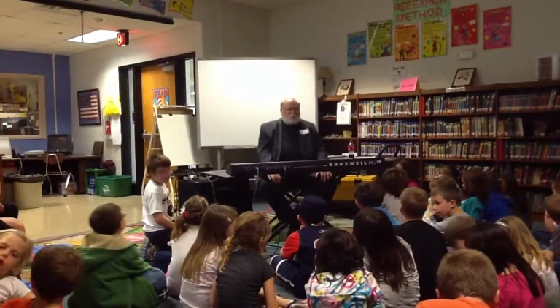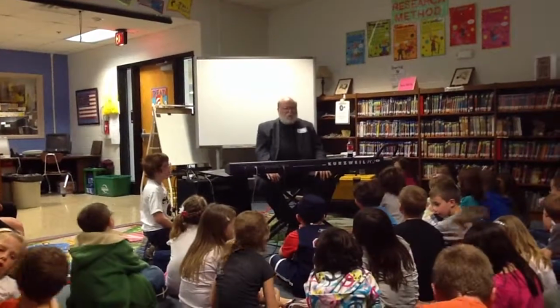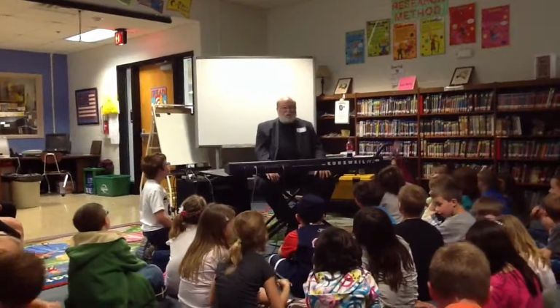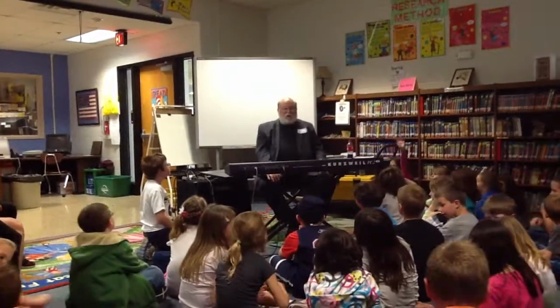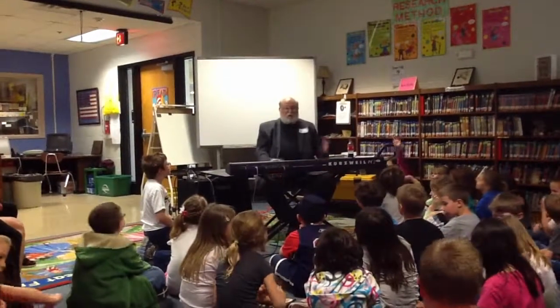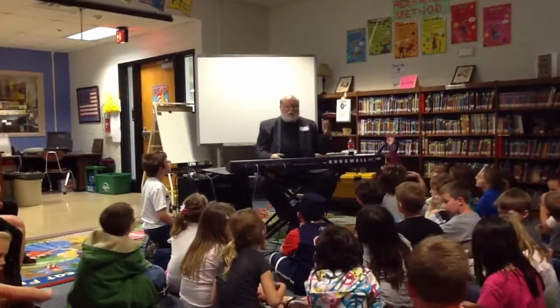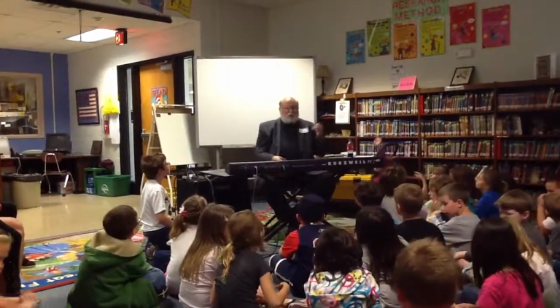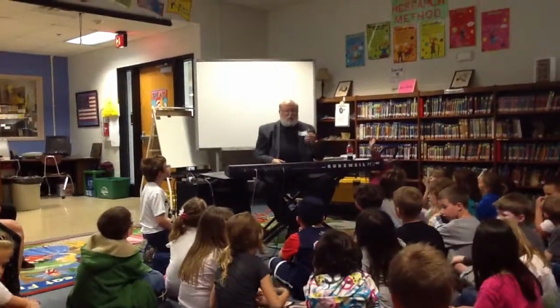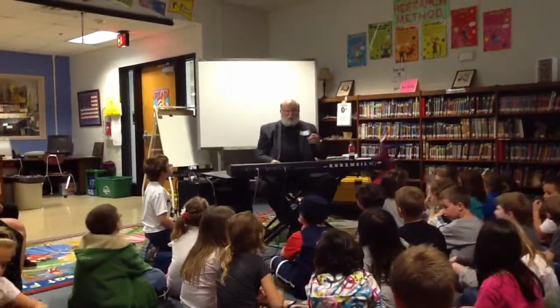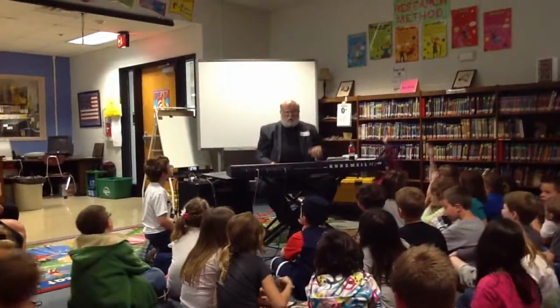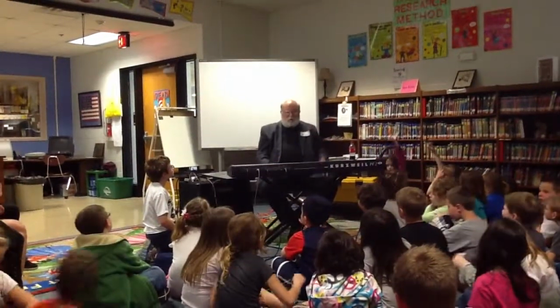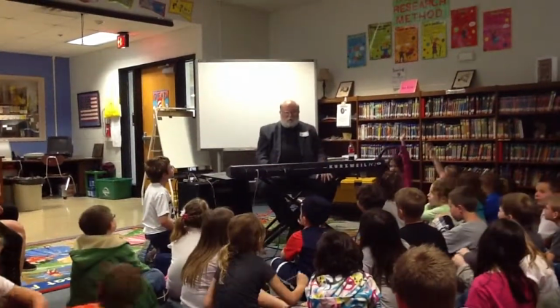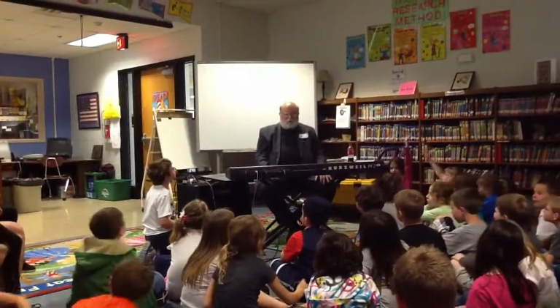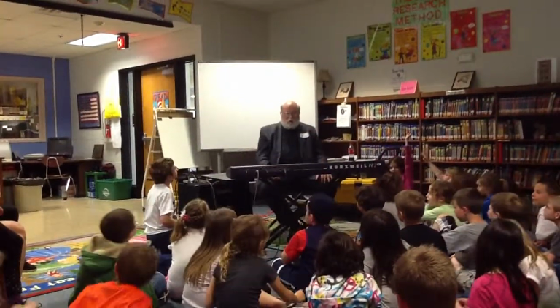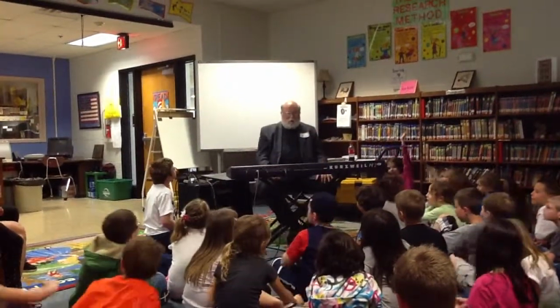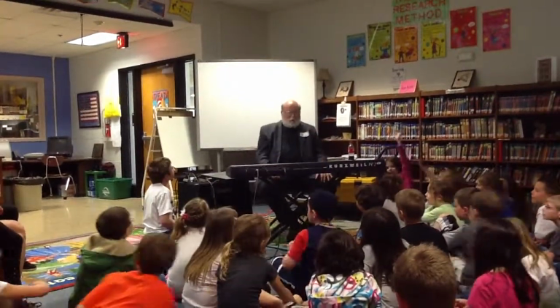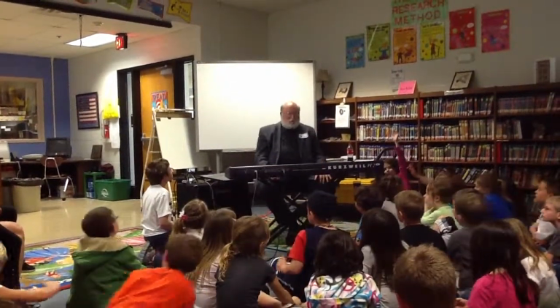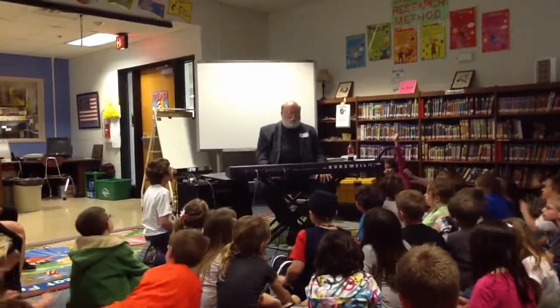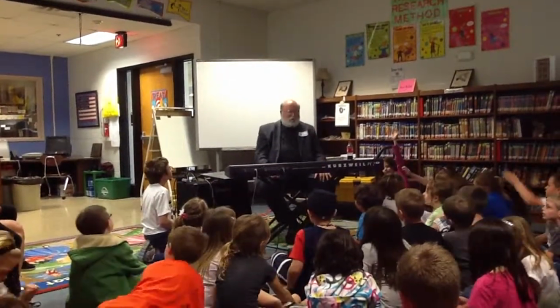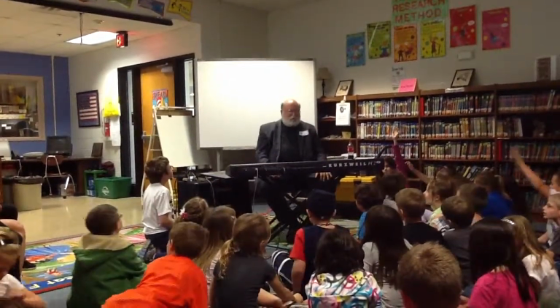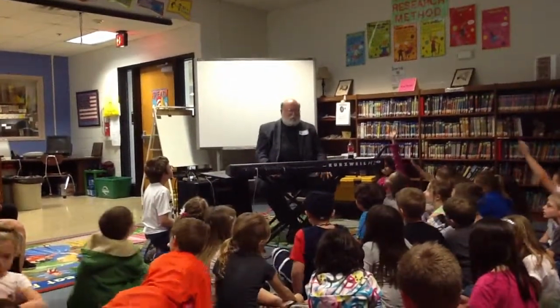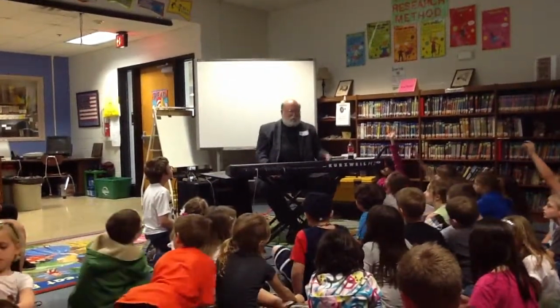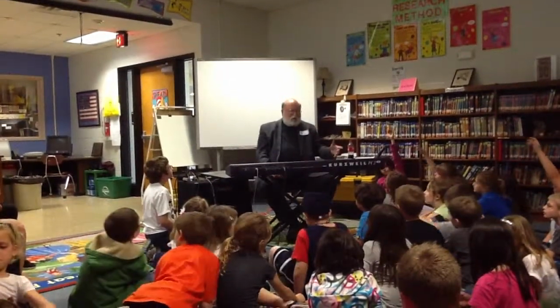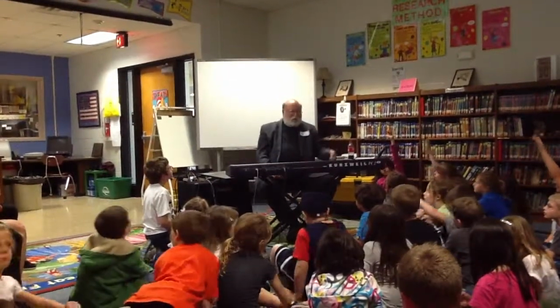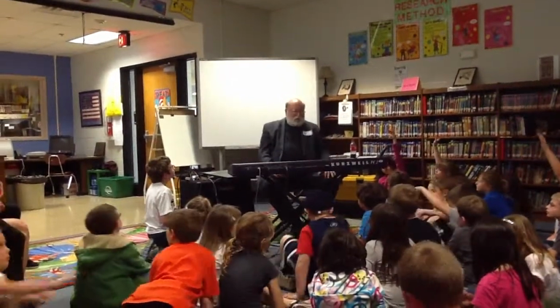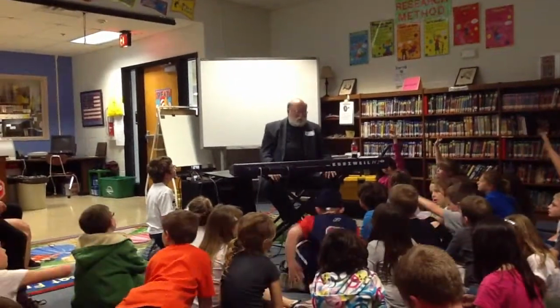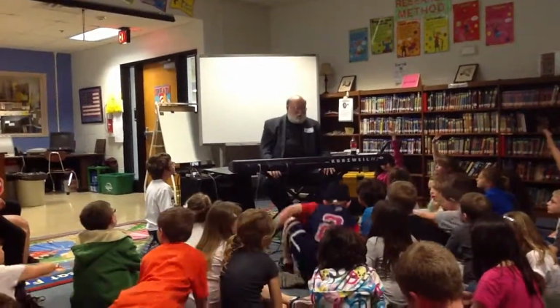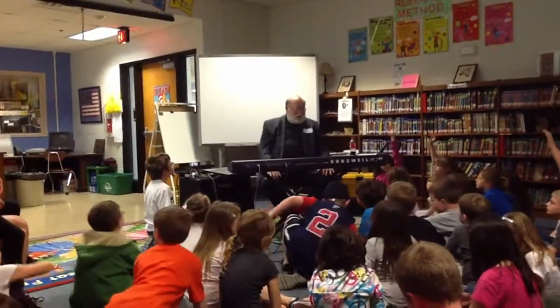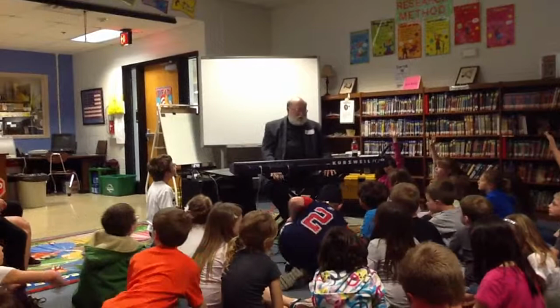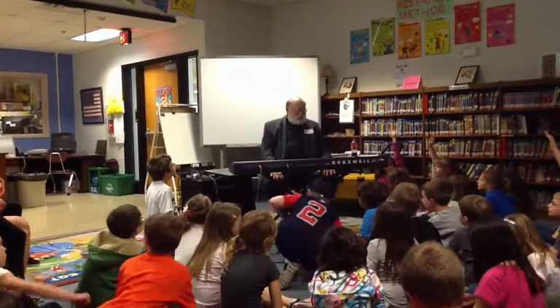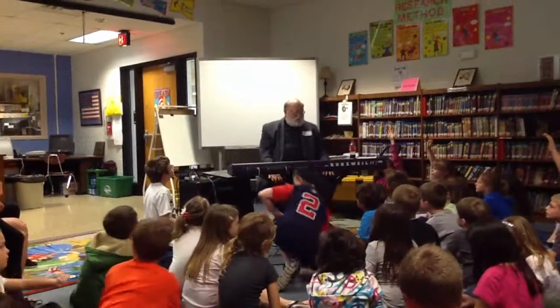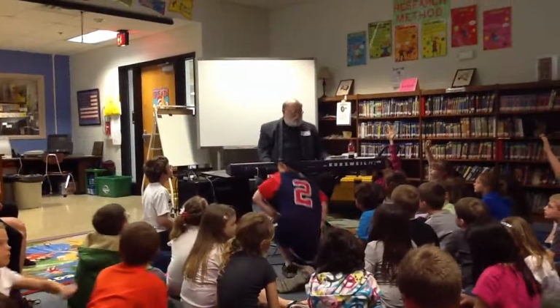I always wanted to be able to do like guitar players and bend notes, but it wasn't until this came along that I could actually do it.